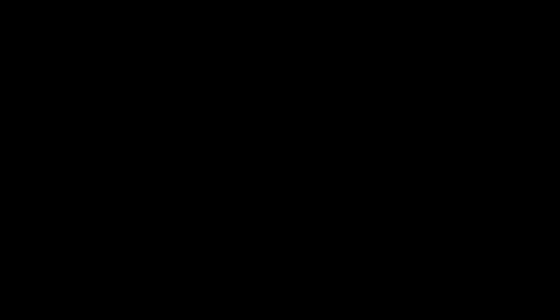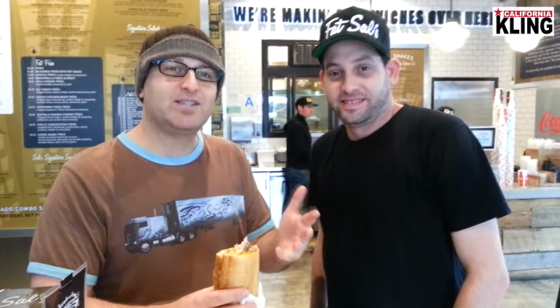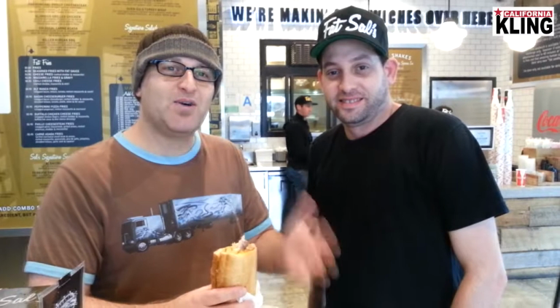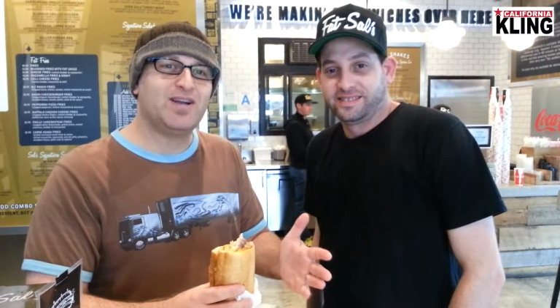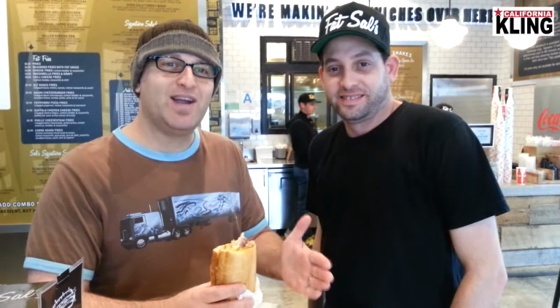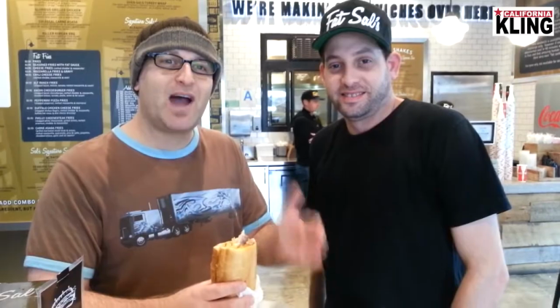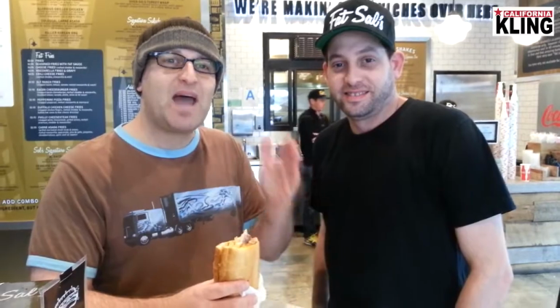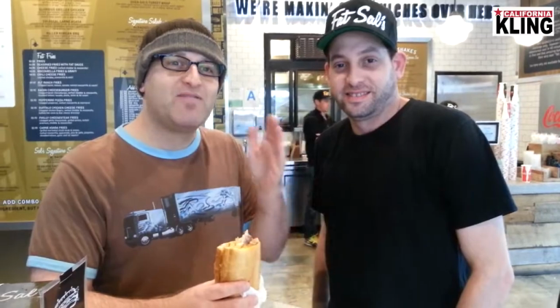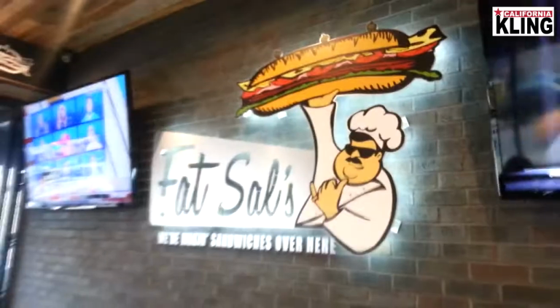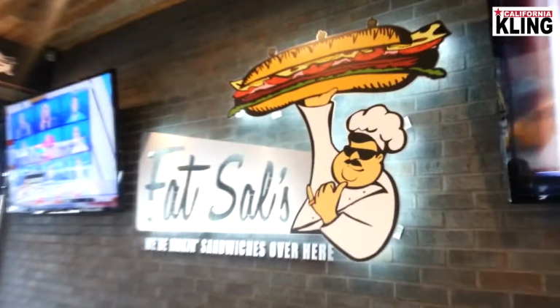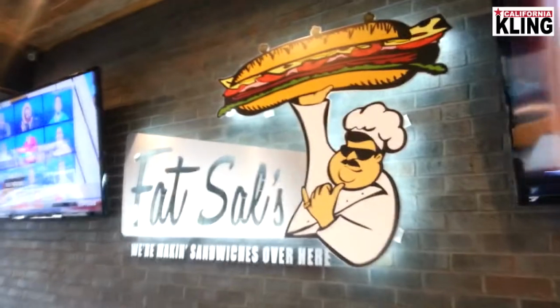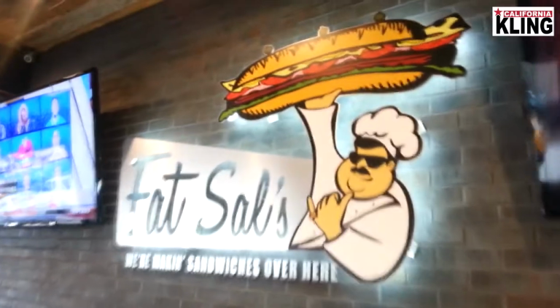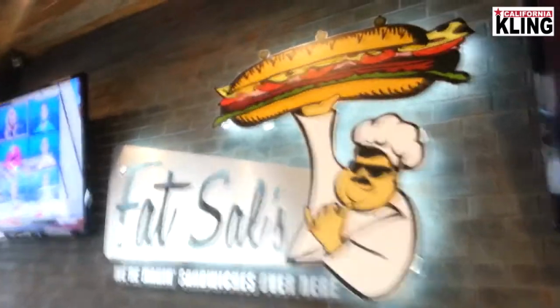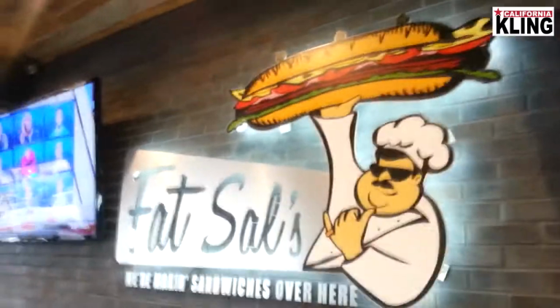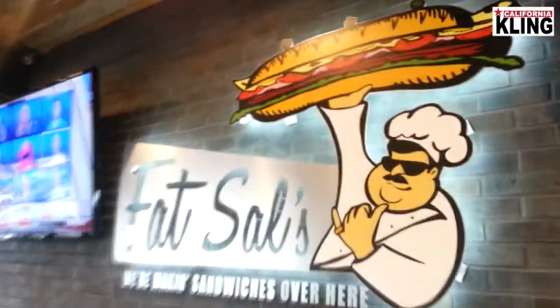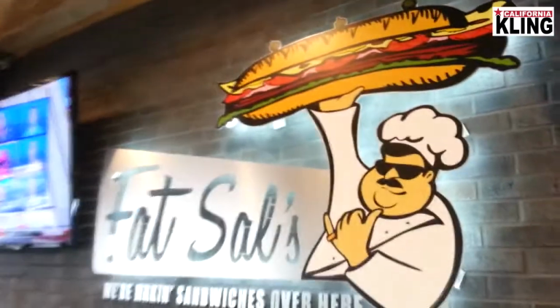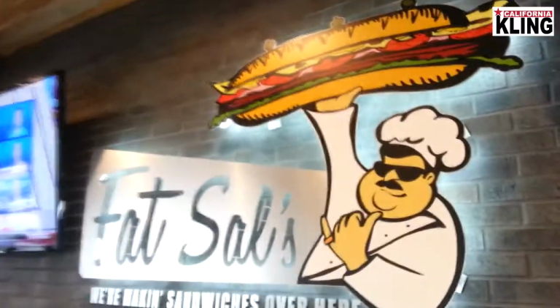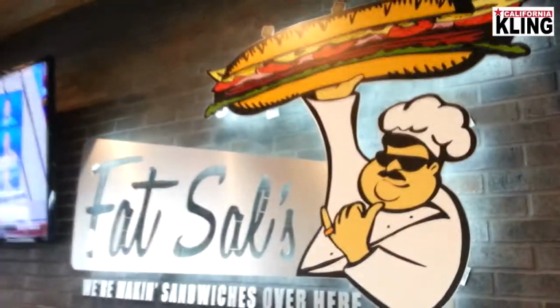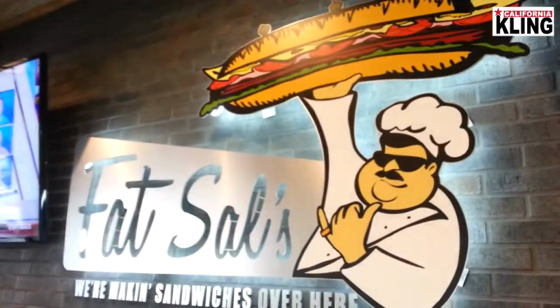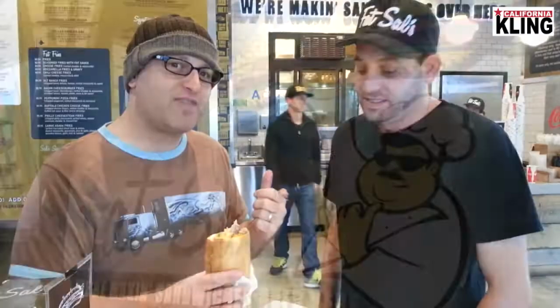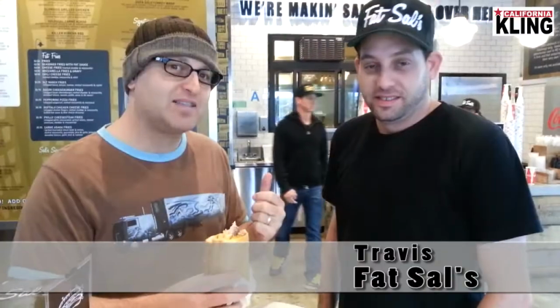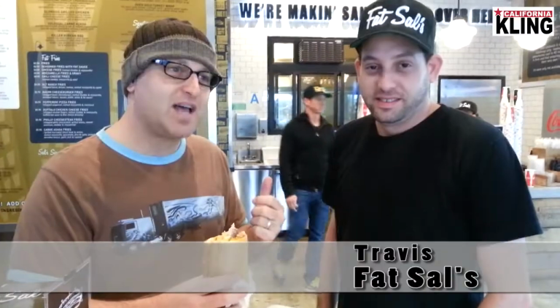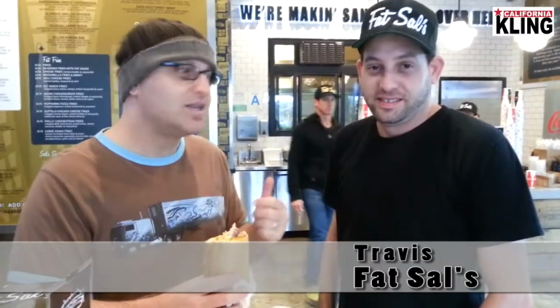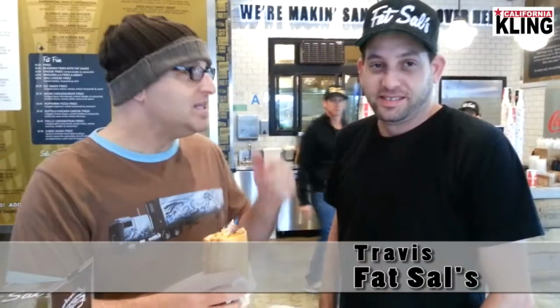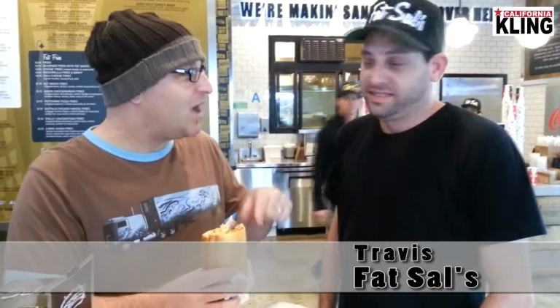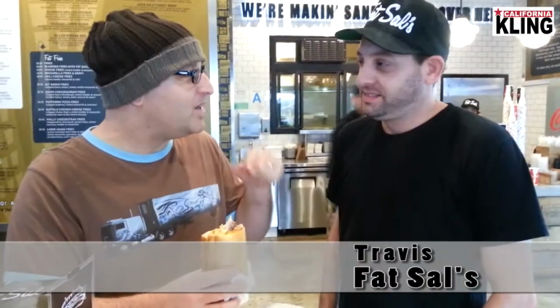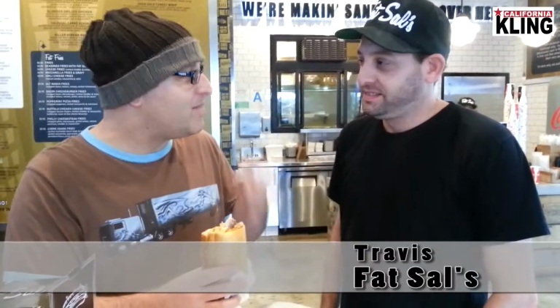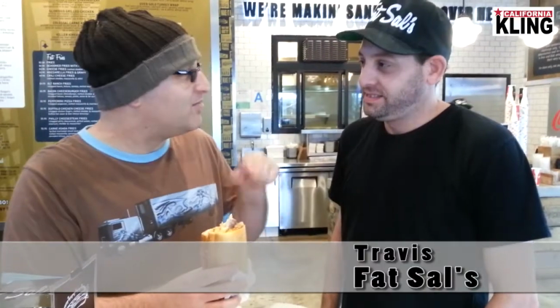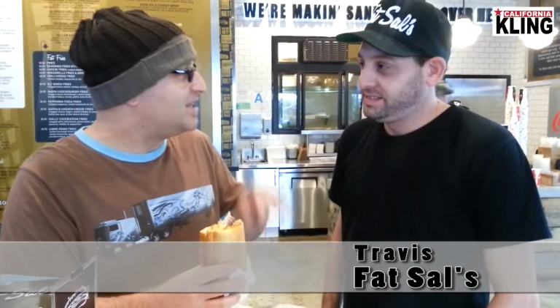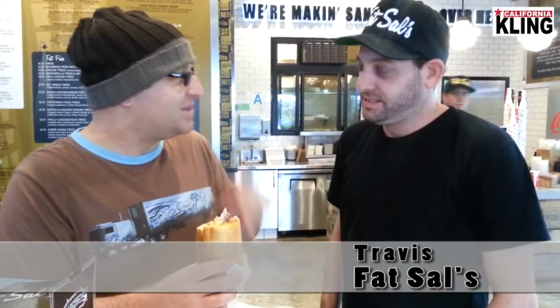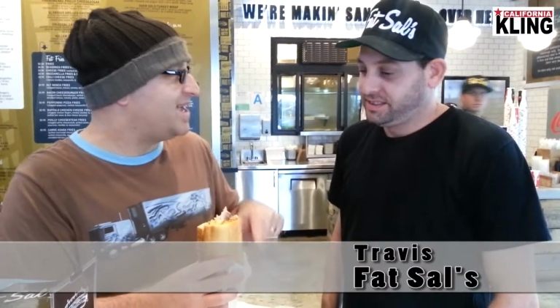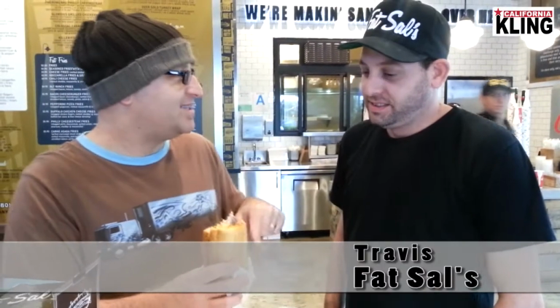It's Loren here. I'm at Fat Sal's in Hollywood. Travis works here at Fat Sal's. Tell me about this place.